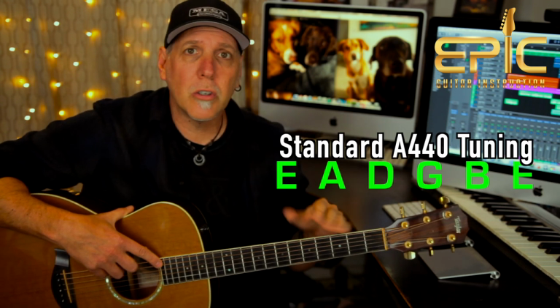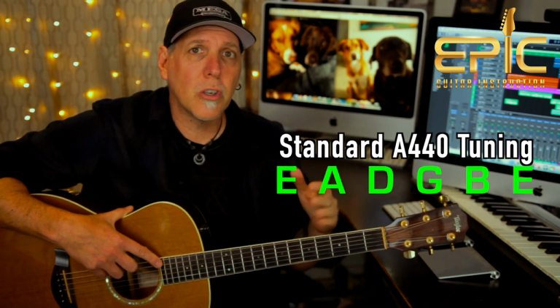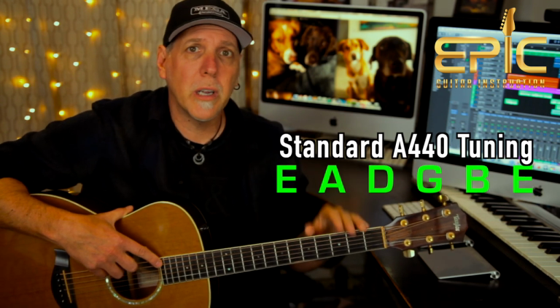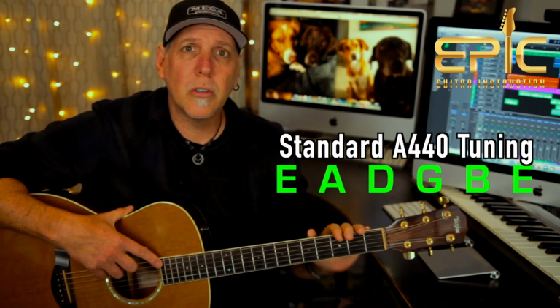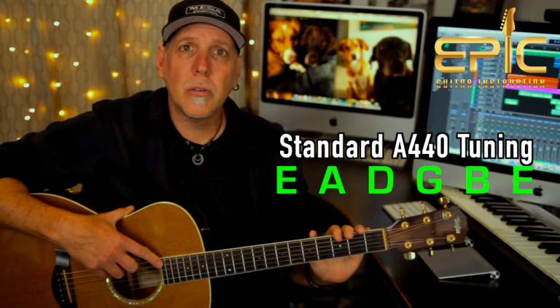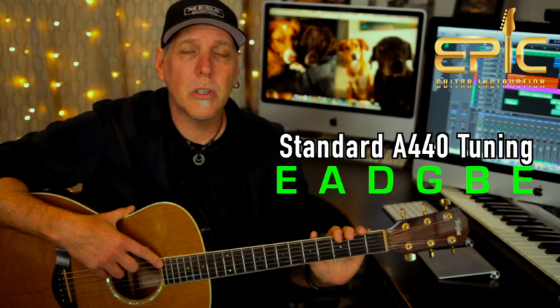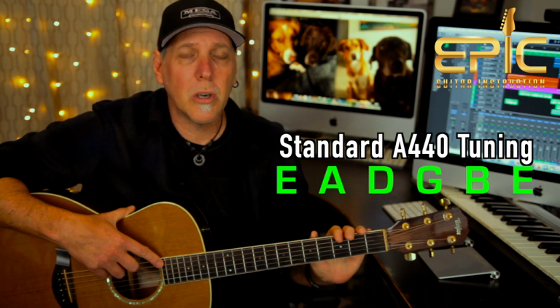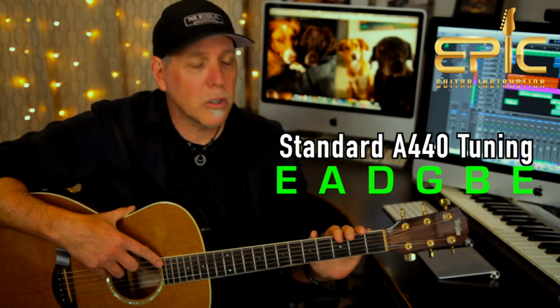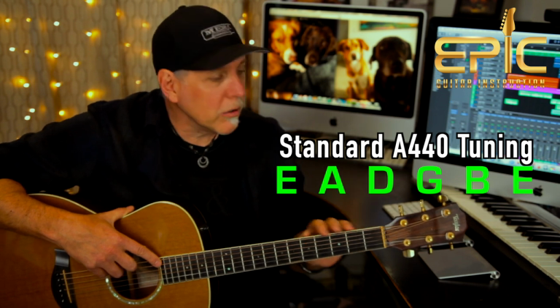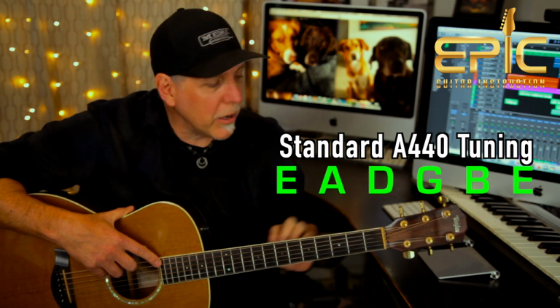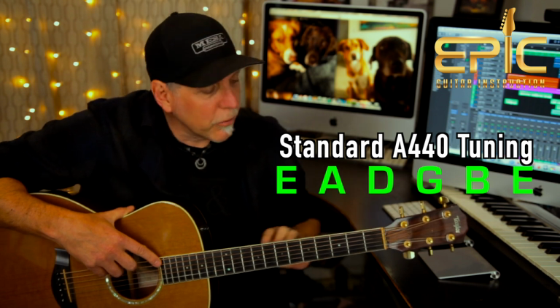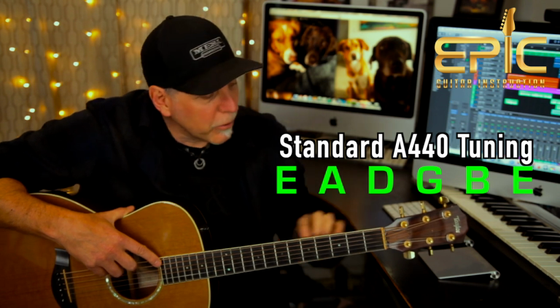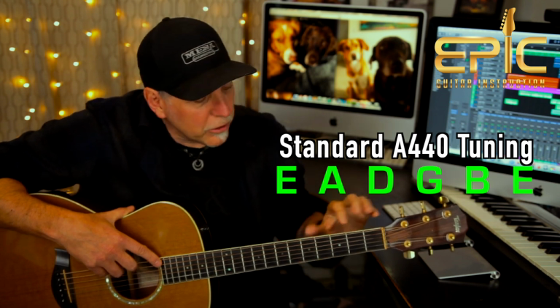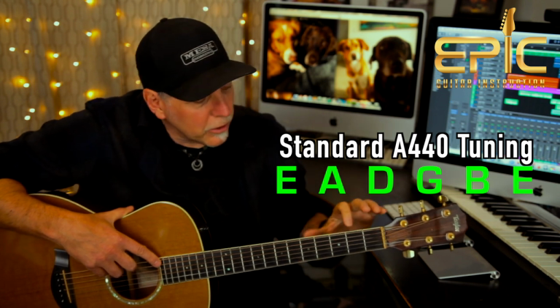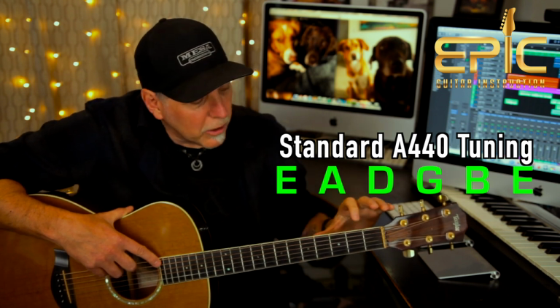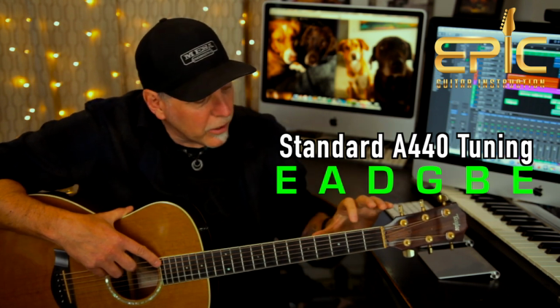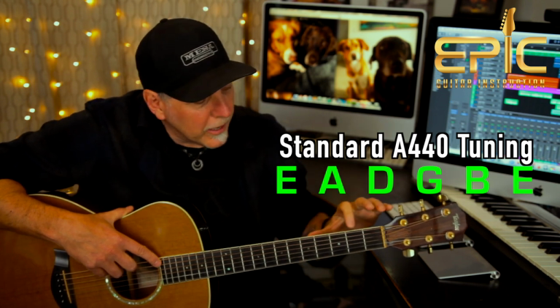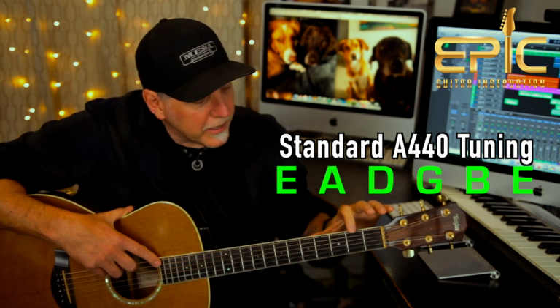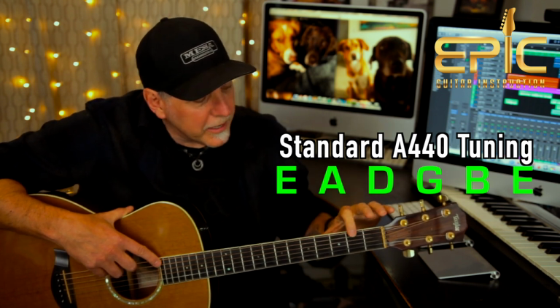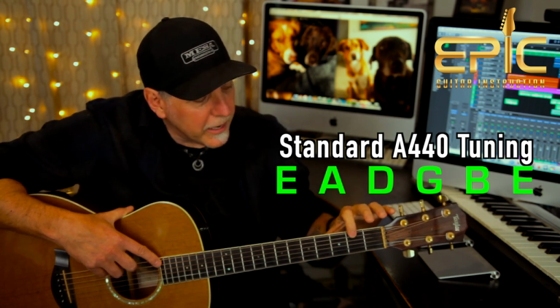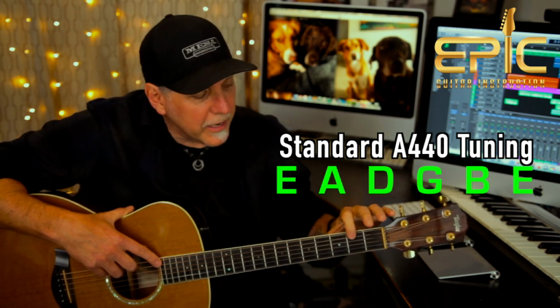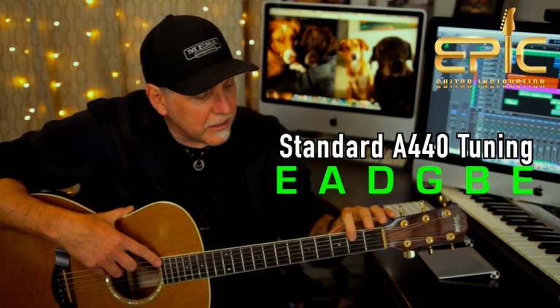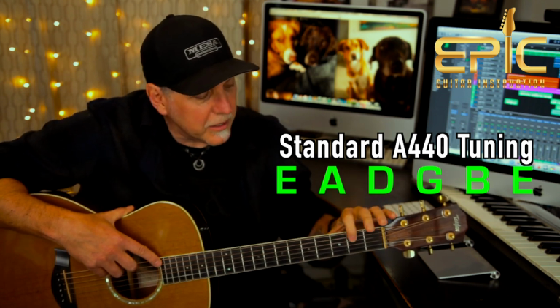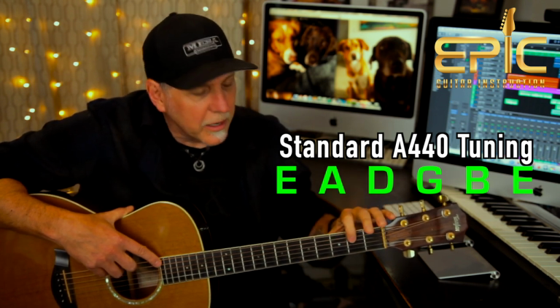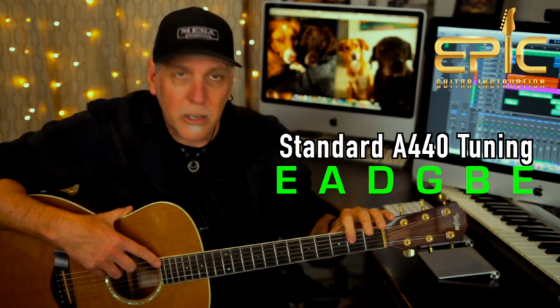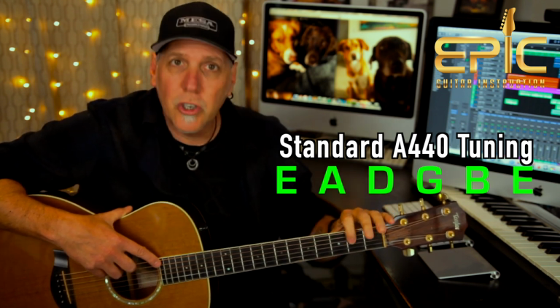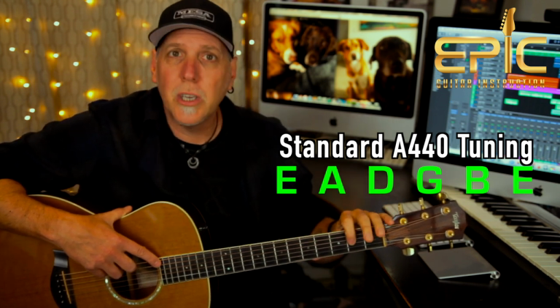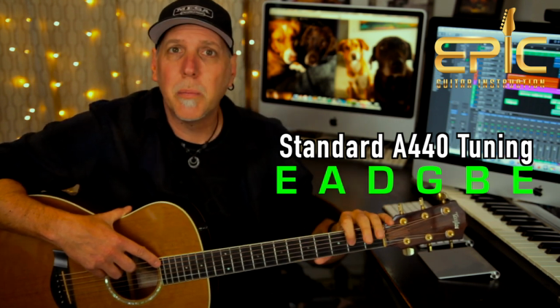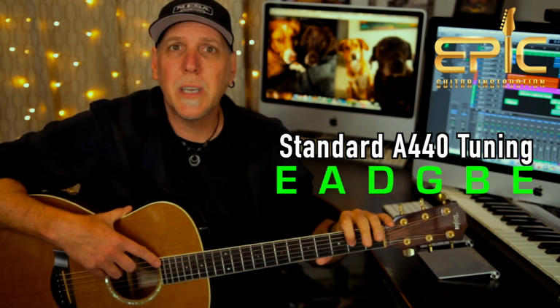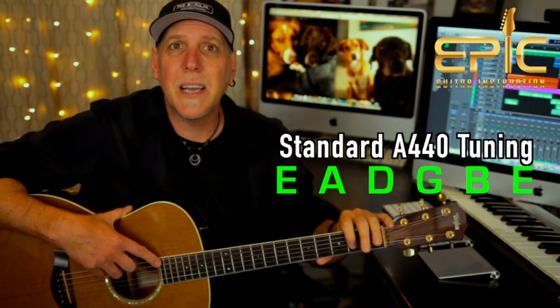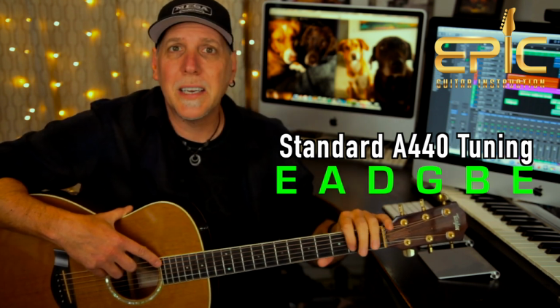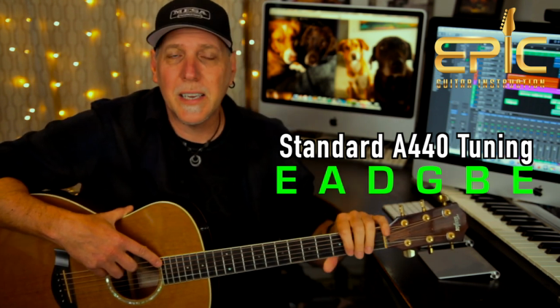Go ahead and tune your guitar to standard A440 tuning, low to high: E, A, D, G, B, and E.